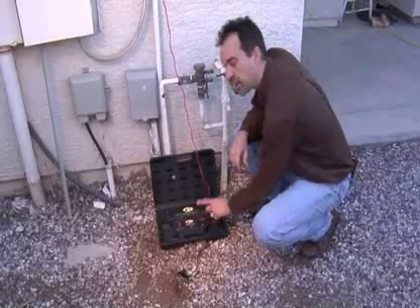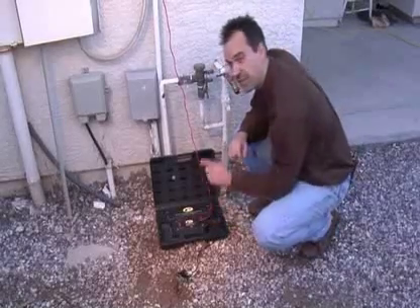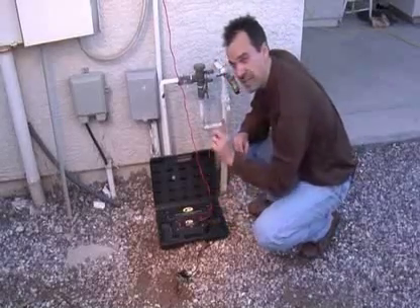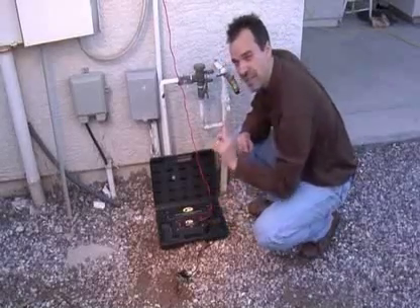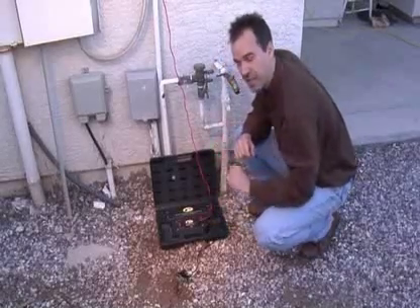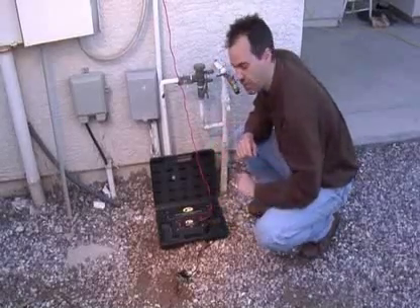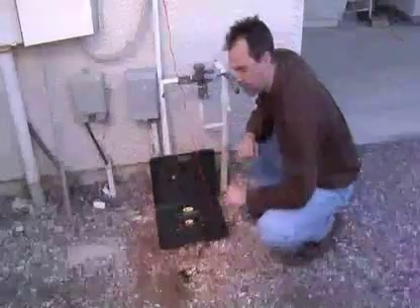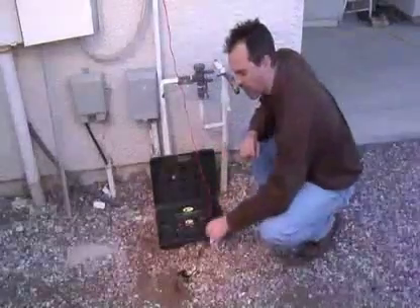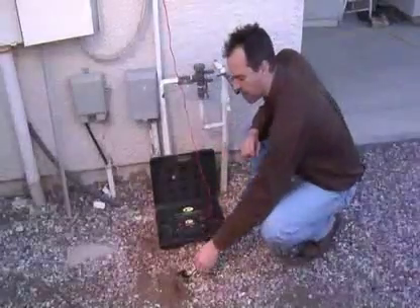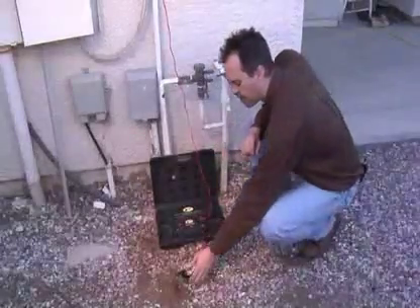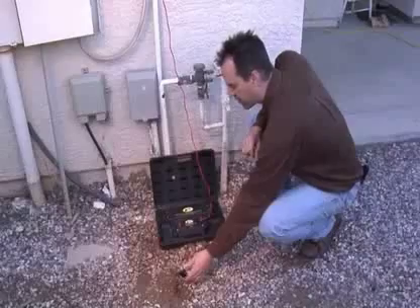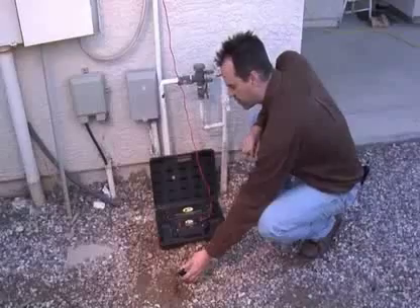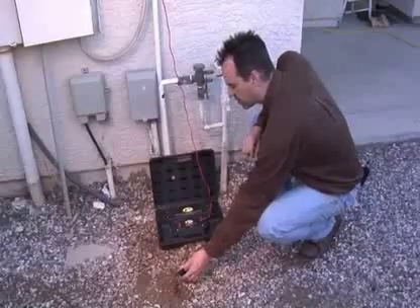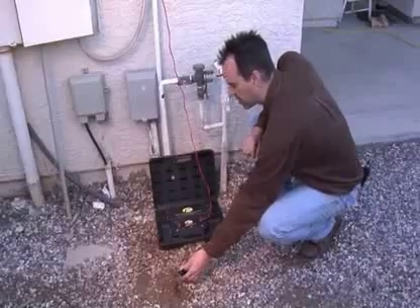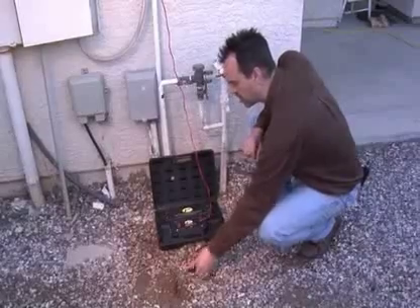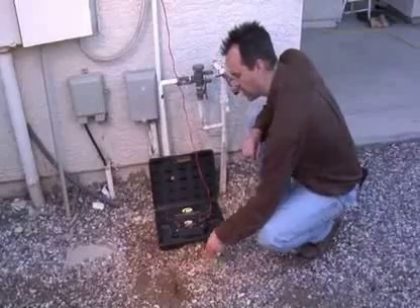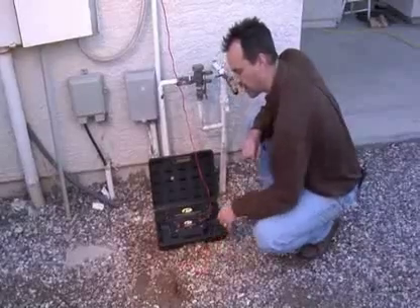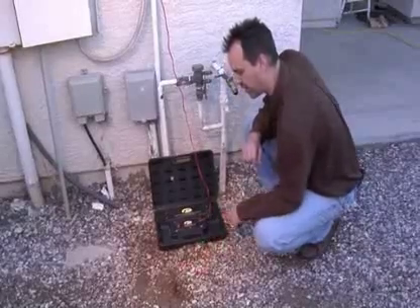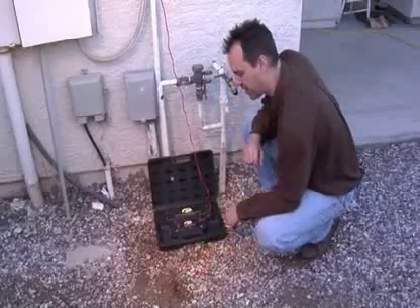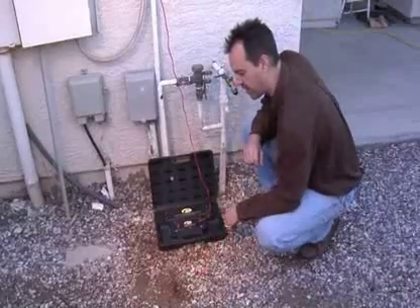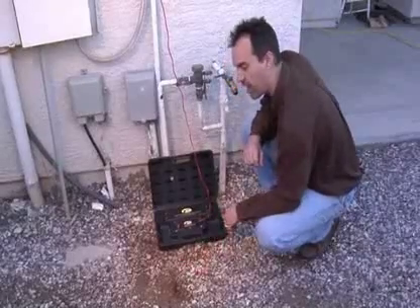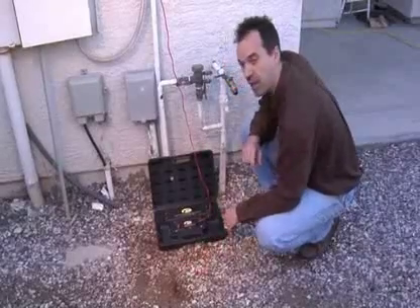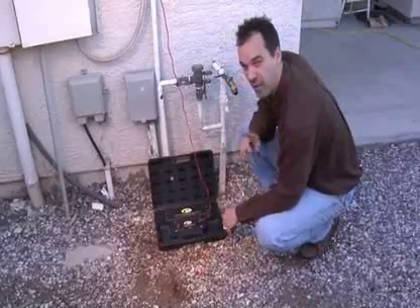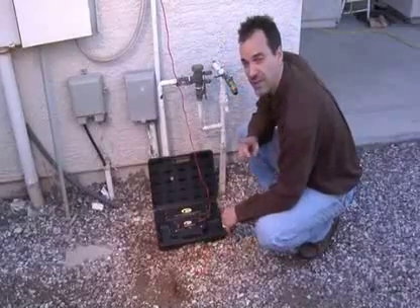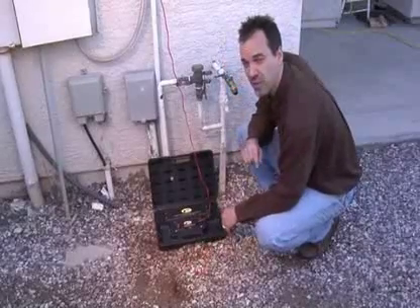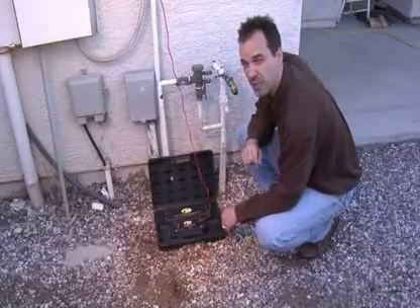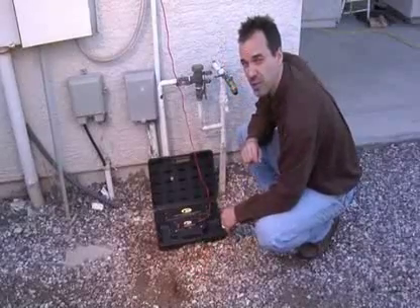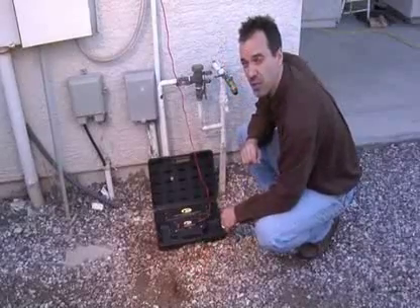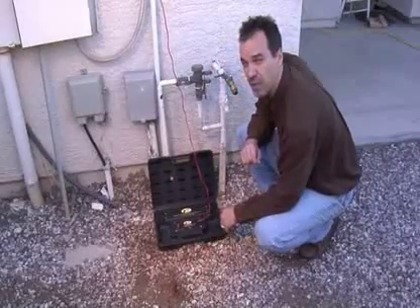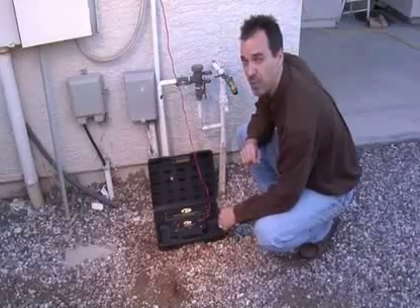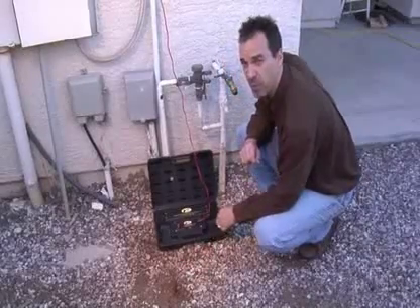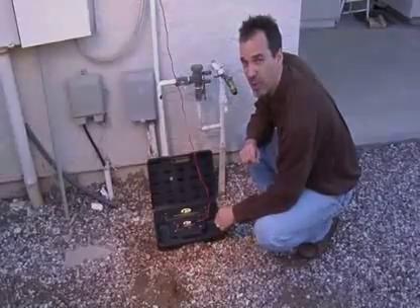If you didn't have a good ground, this is what you'd see — and consequently your locate would be poor.